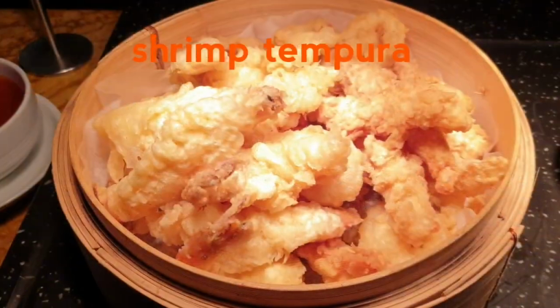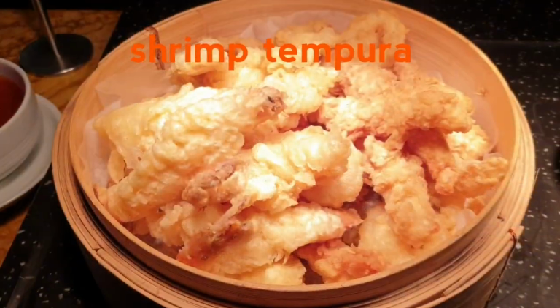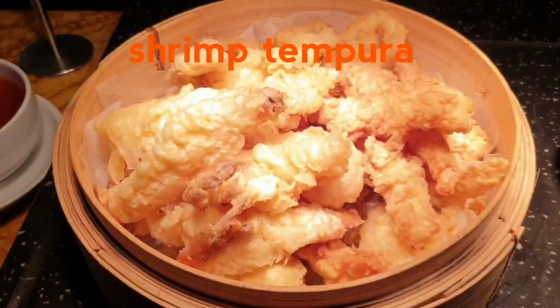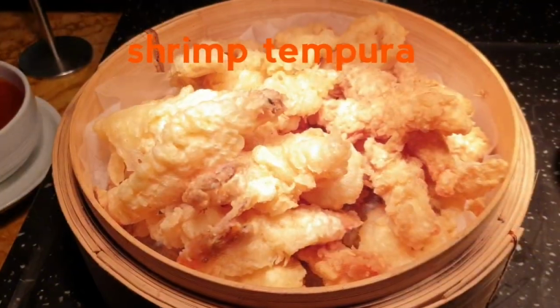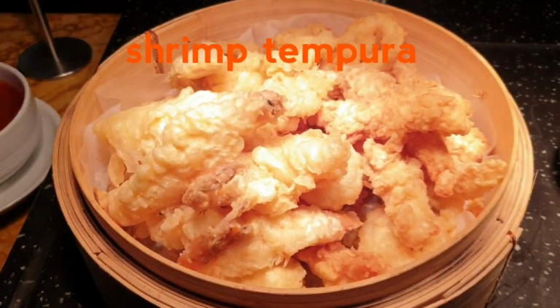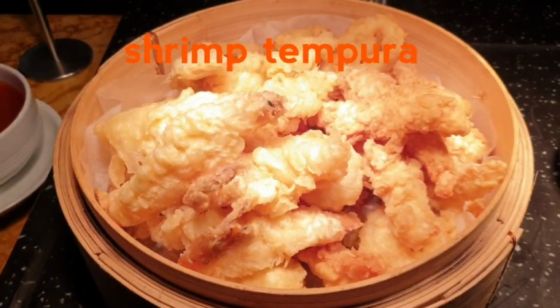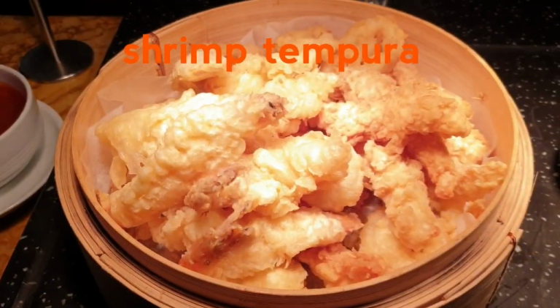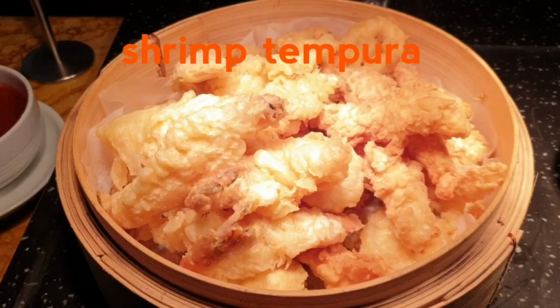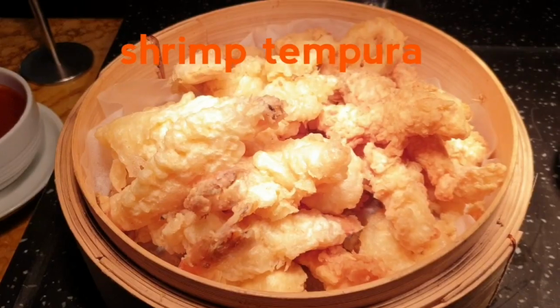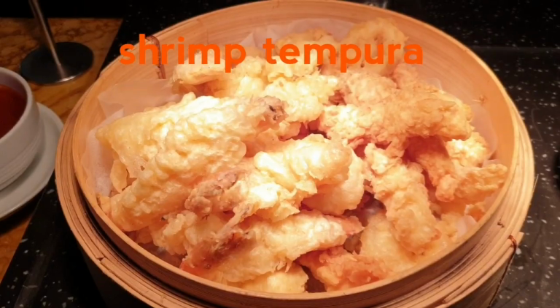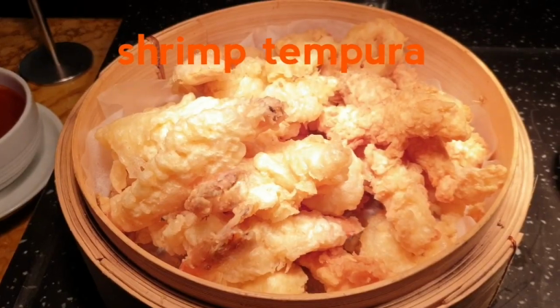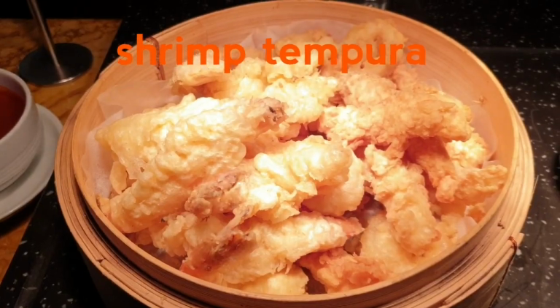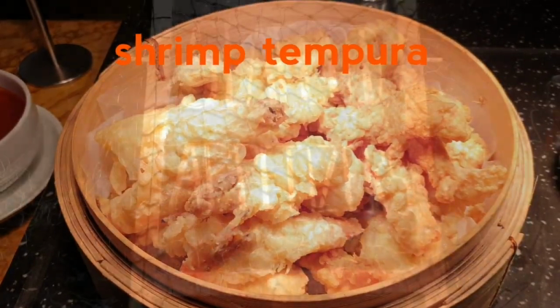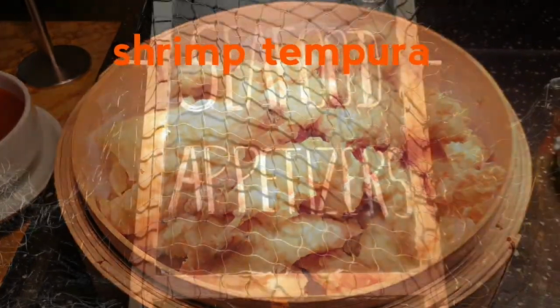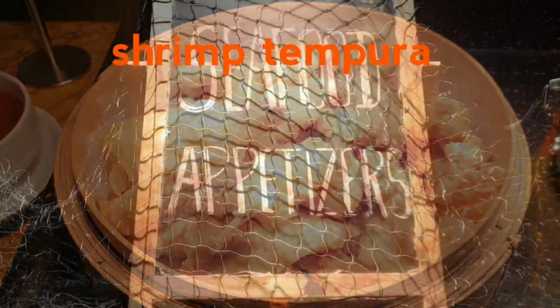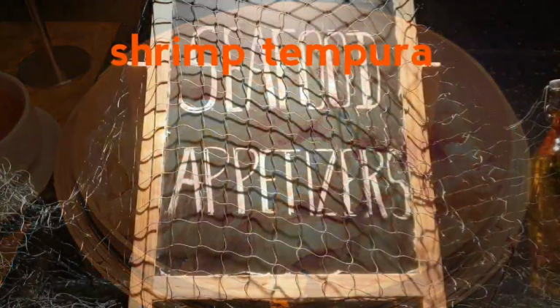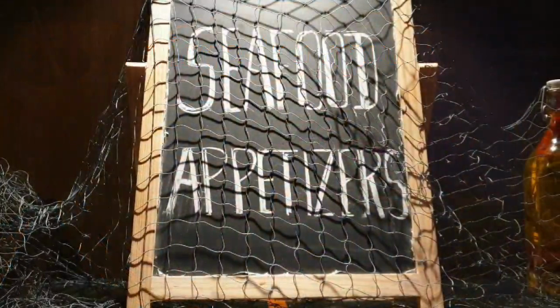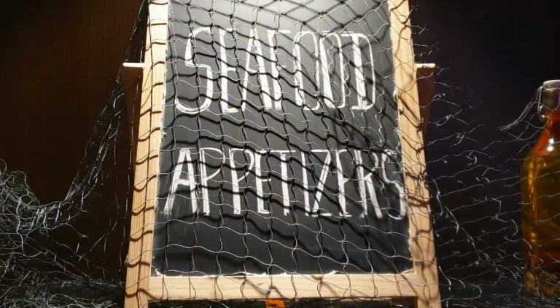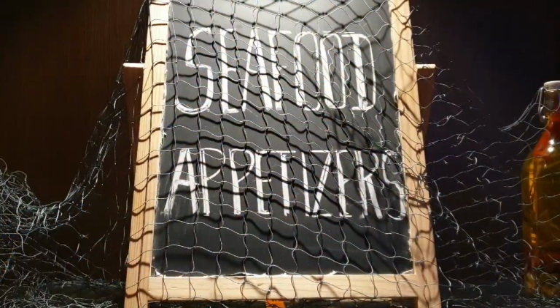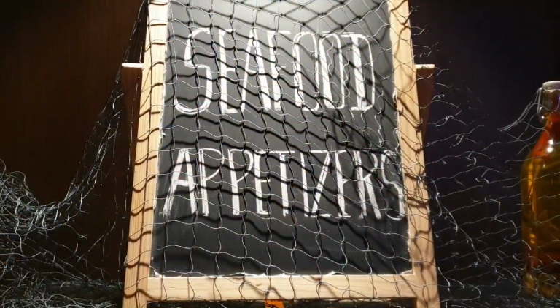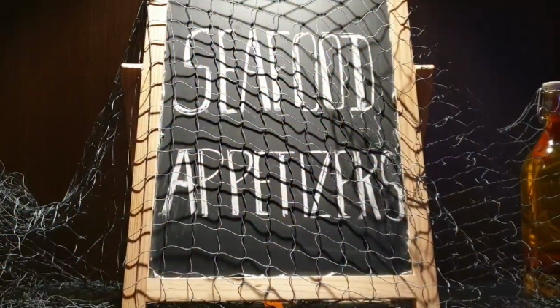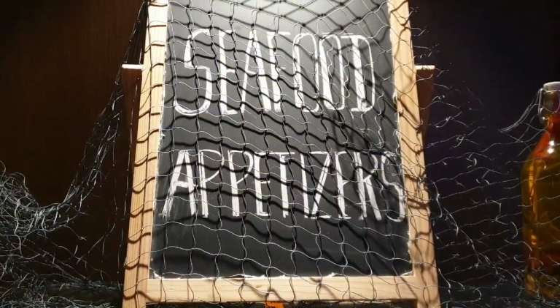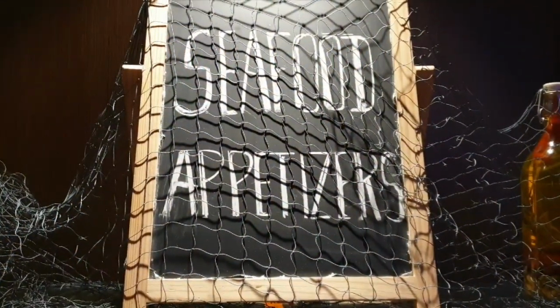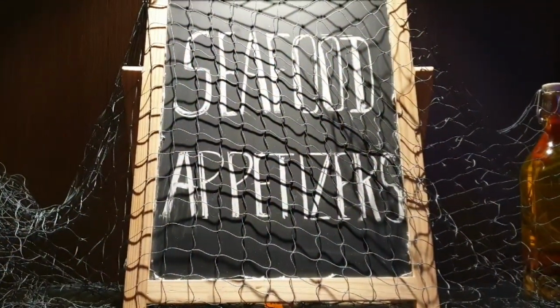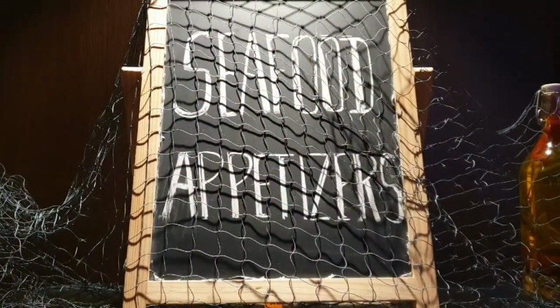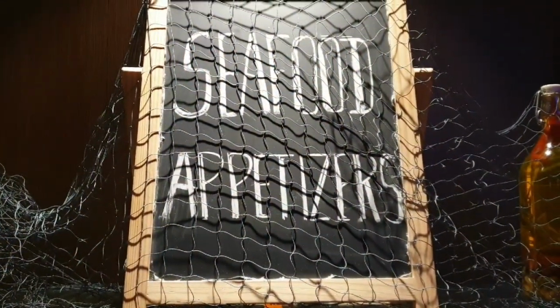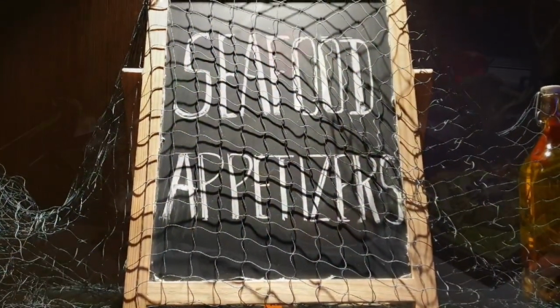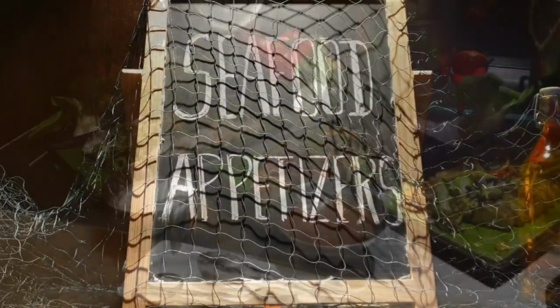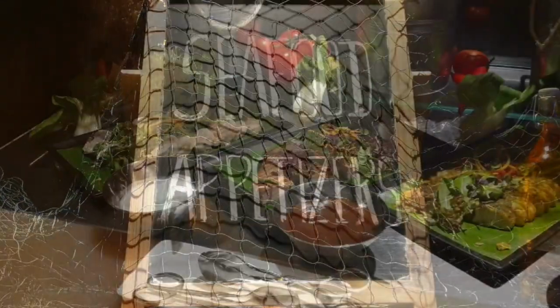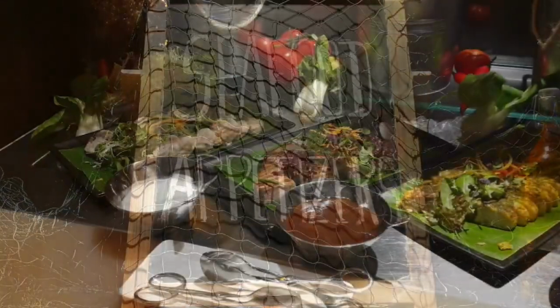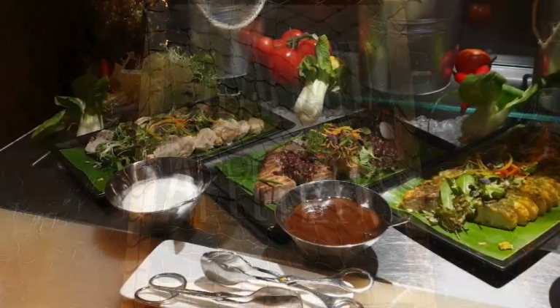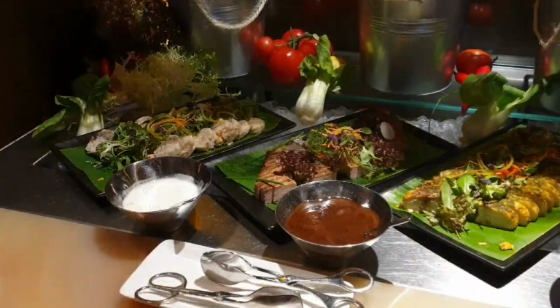Shrimp tempura! What are the seafood appetites here.